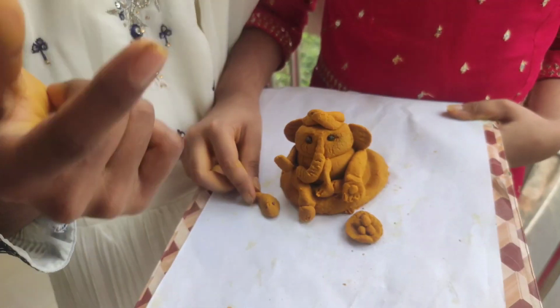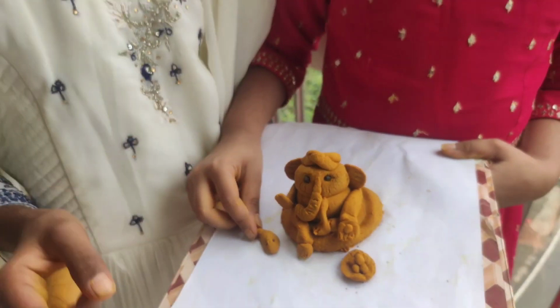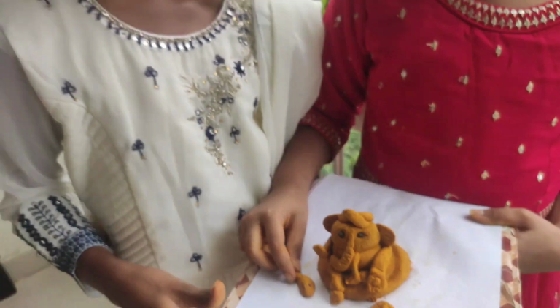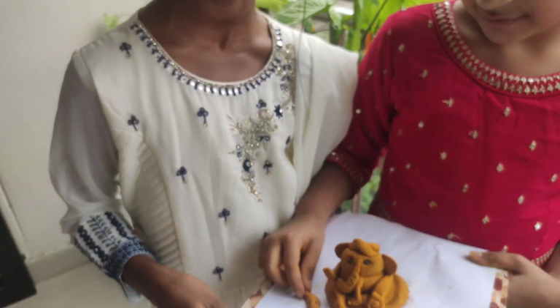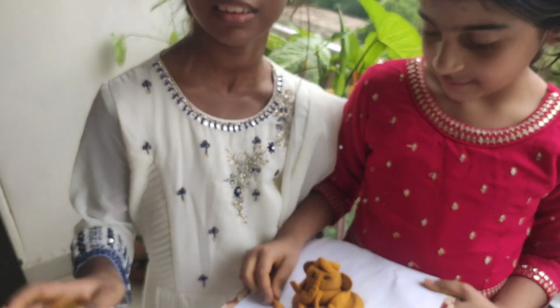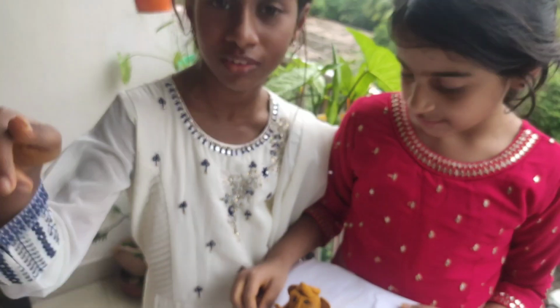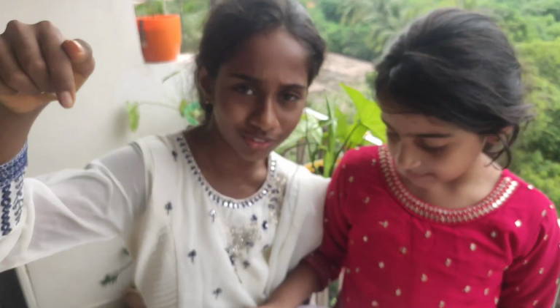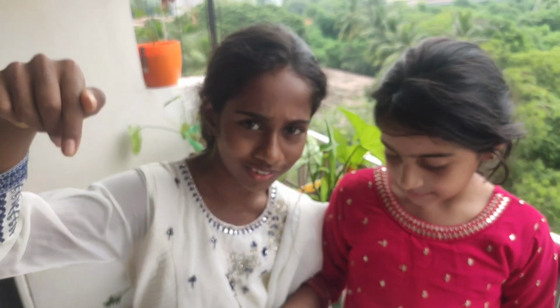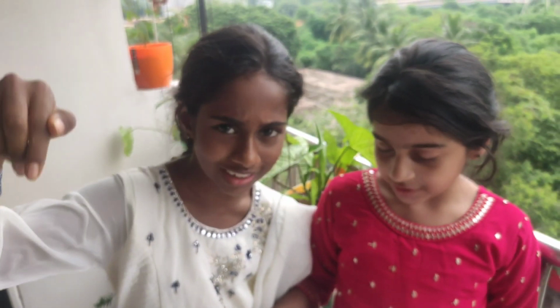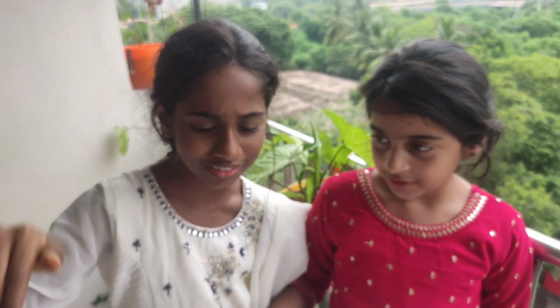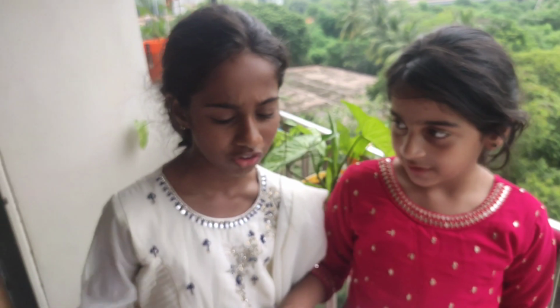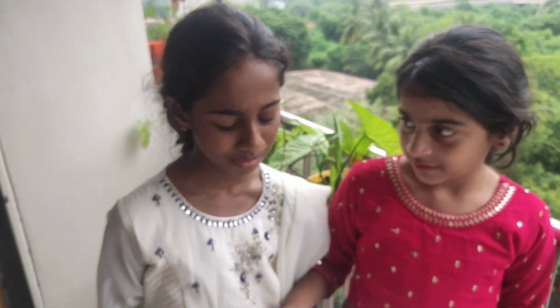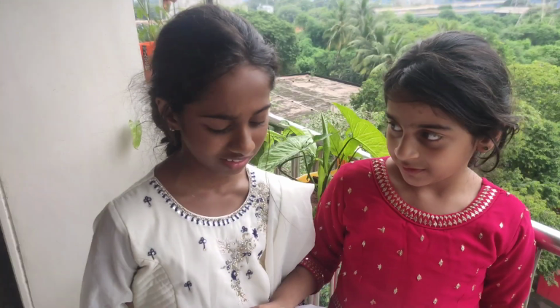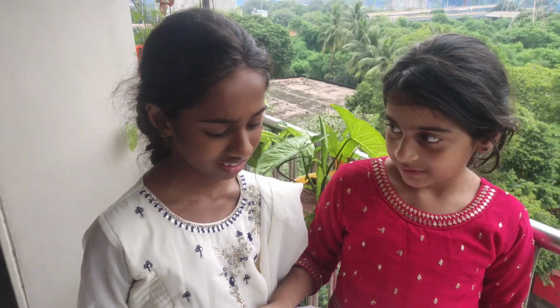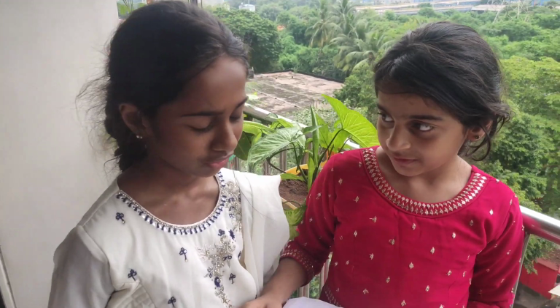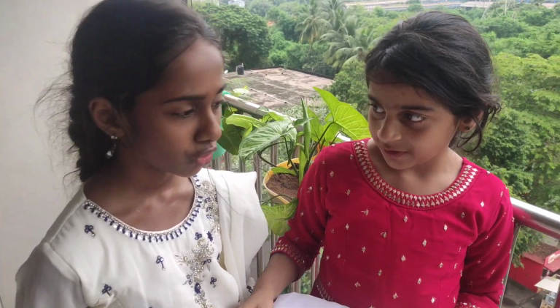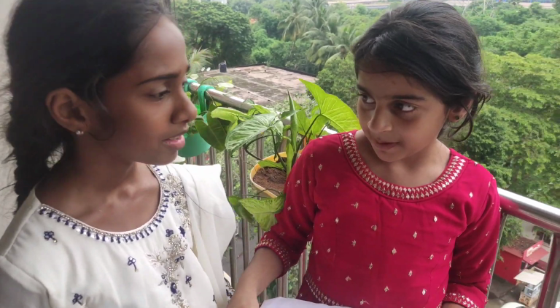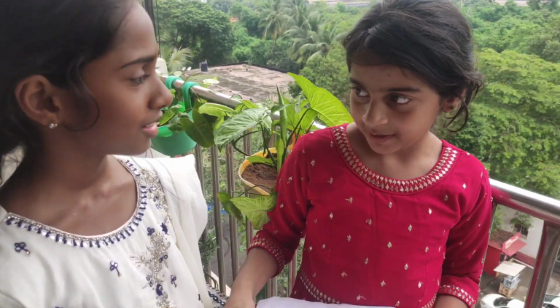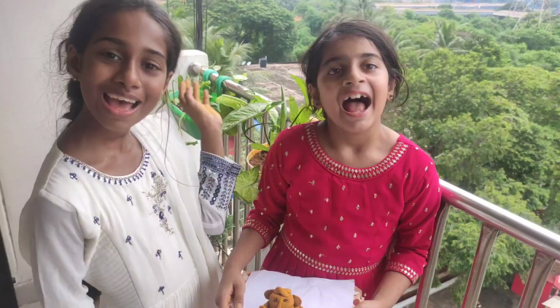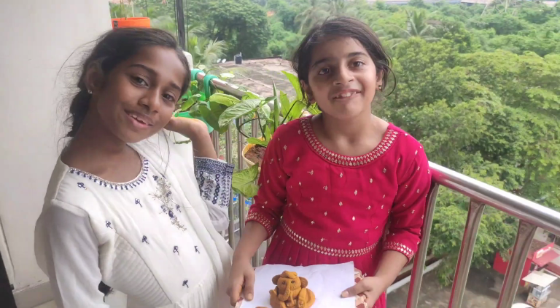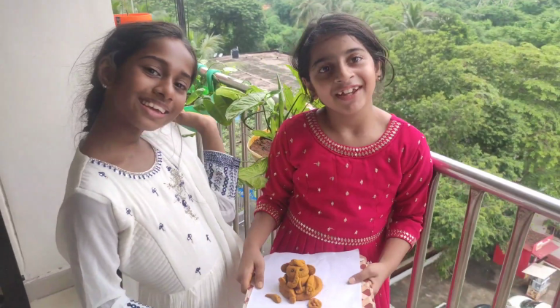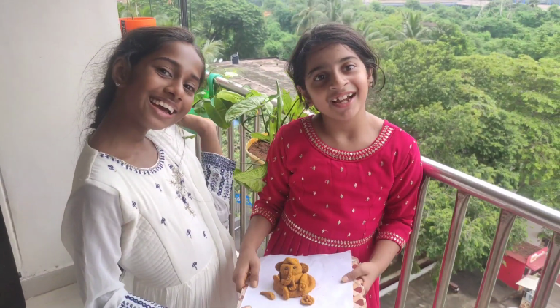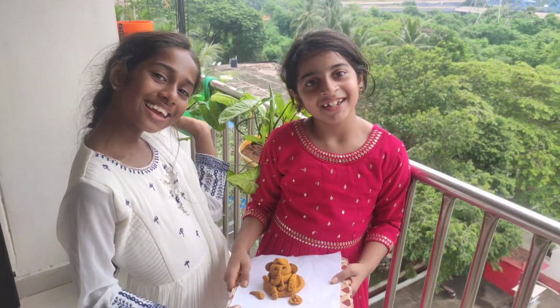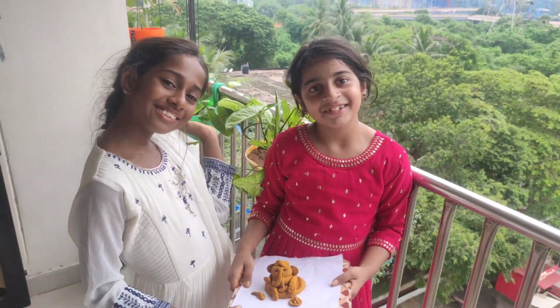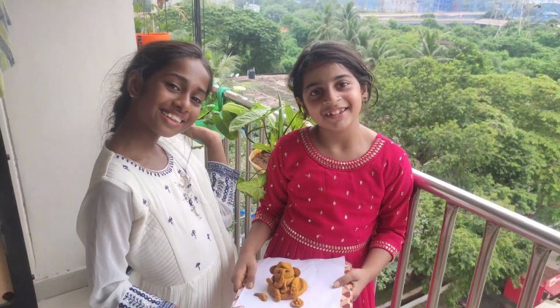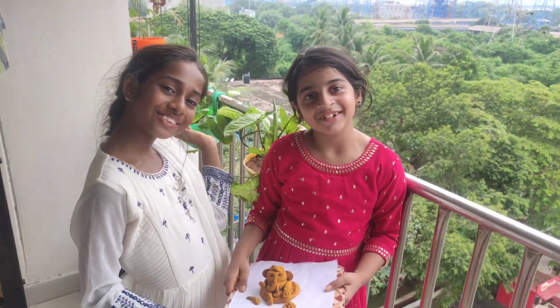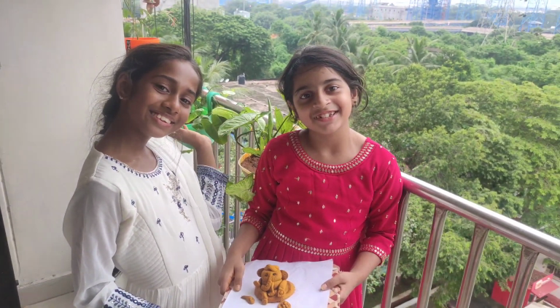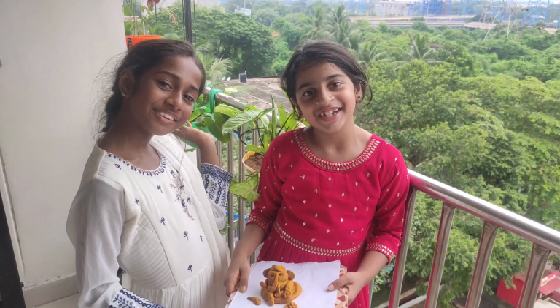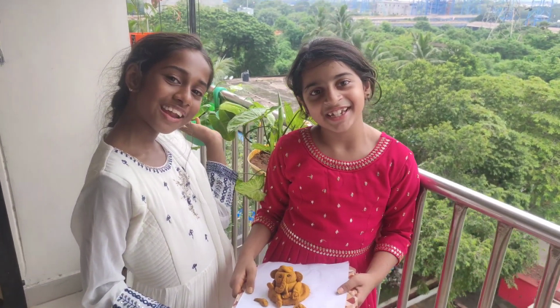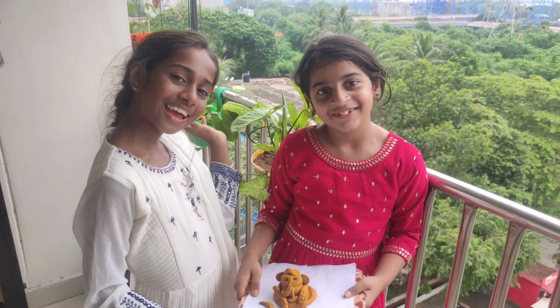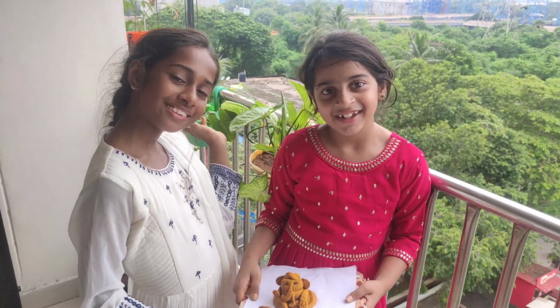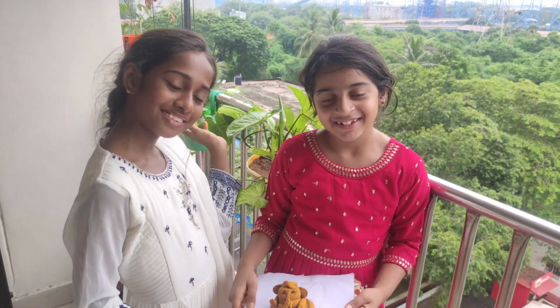If you know, please tell me in the comments. Happy Ganesha to all!